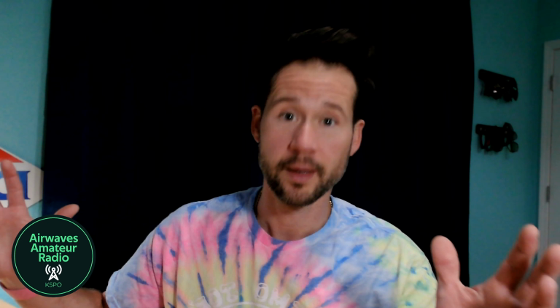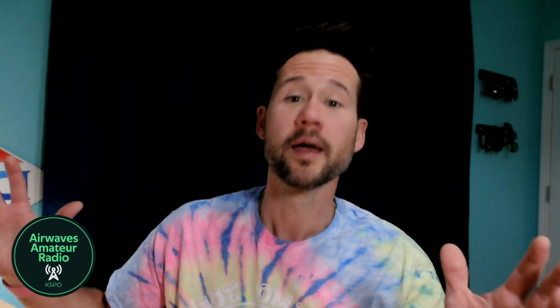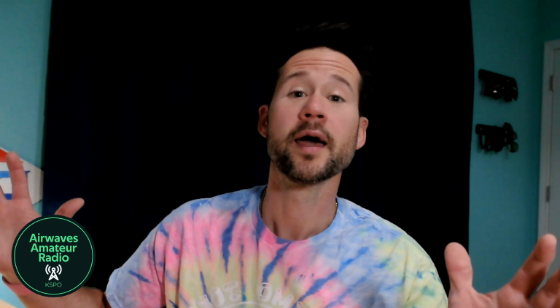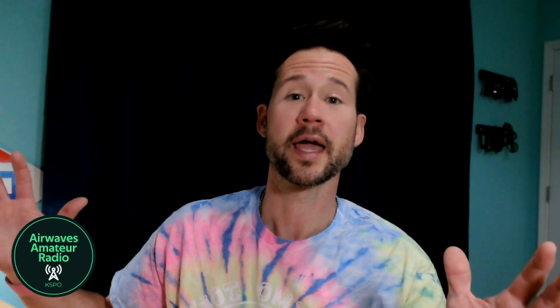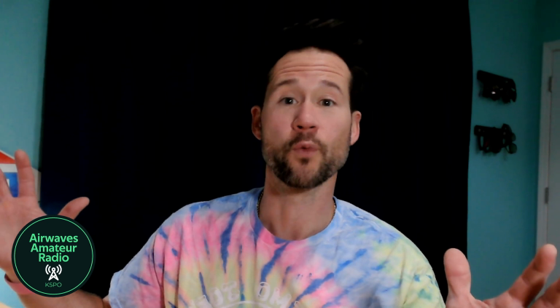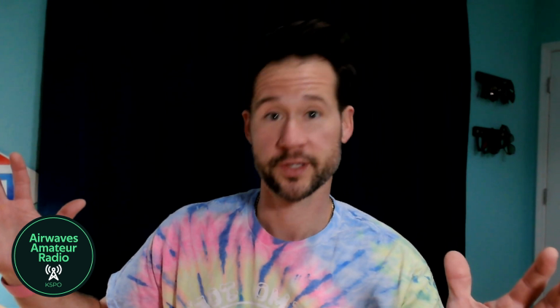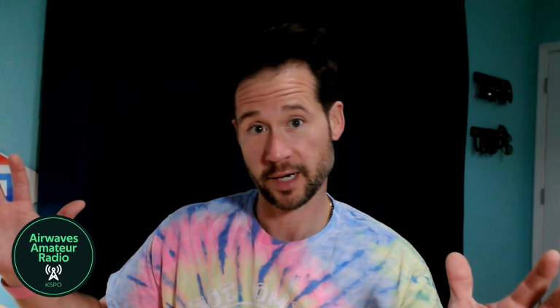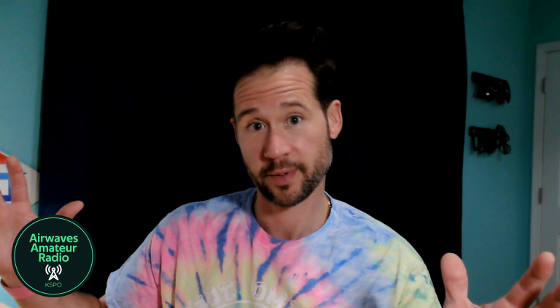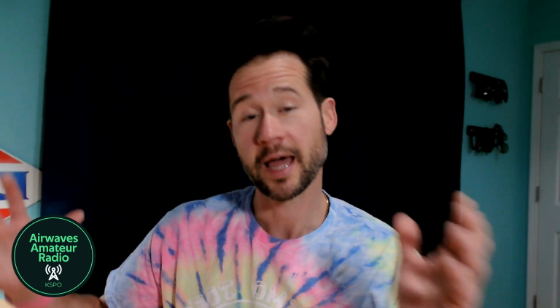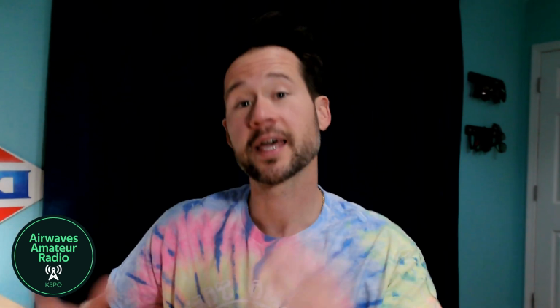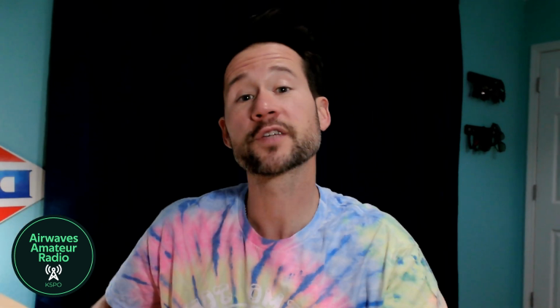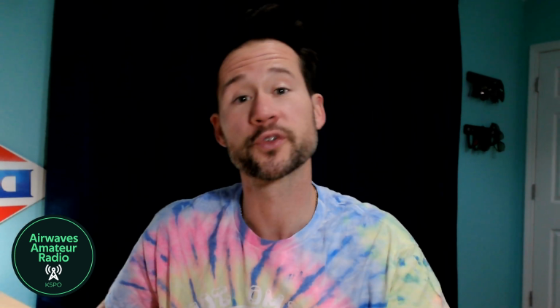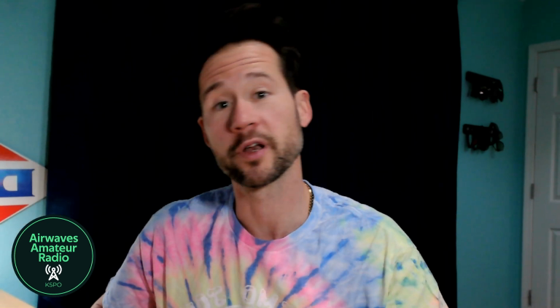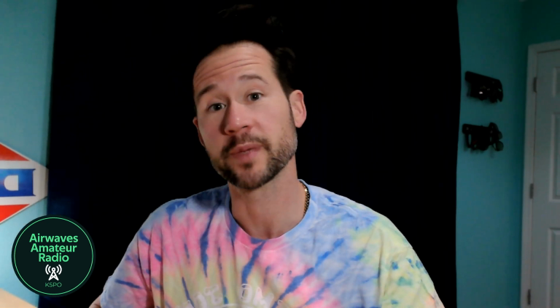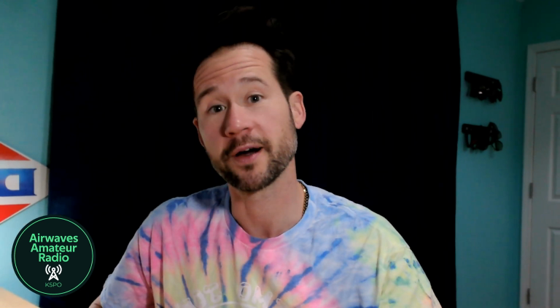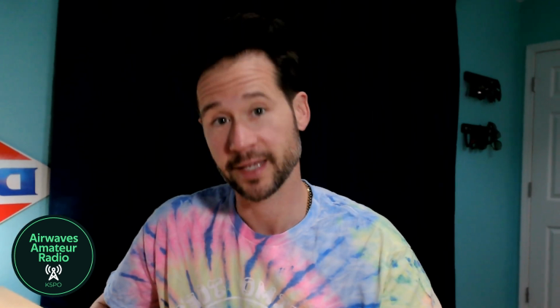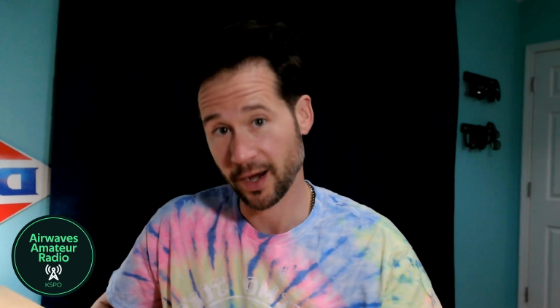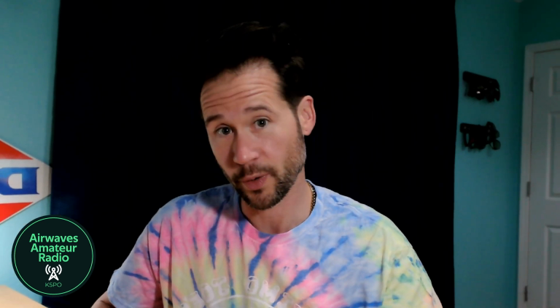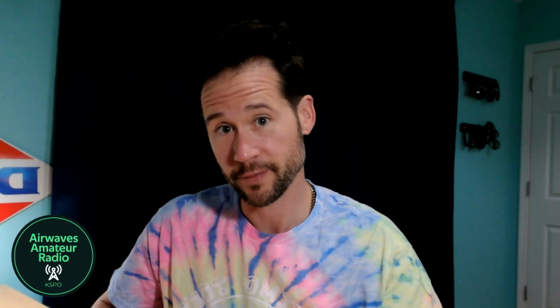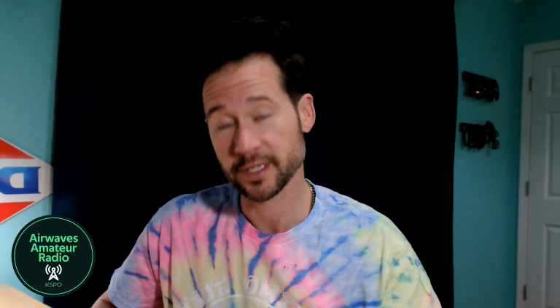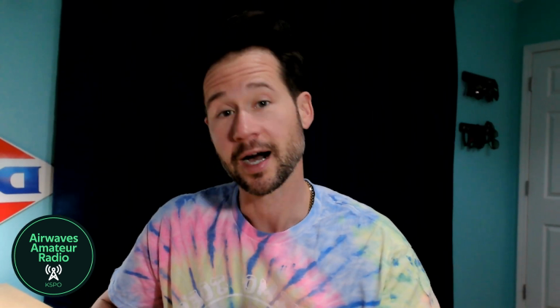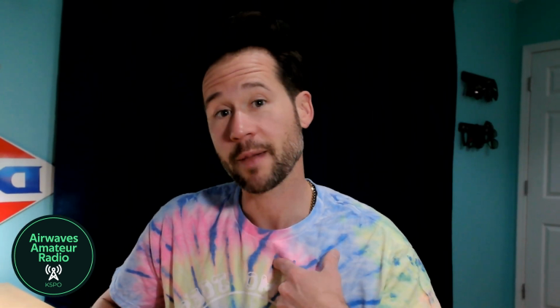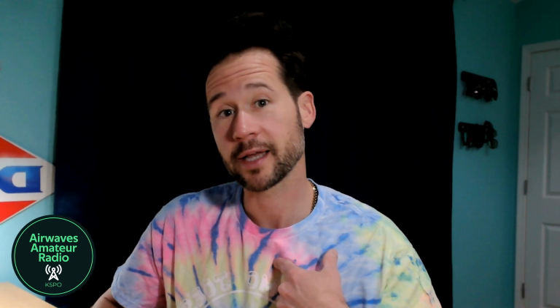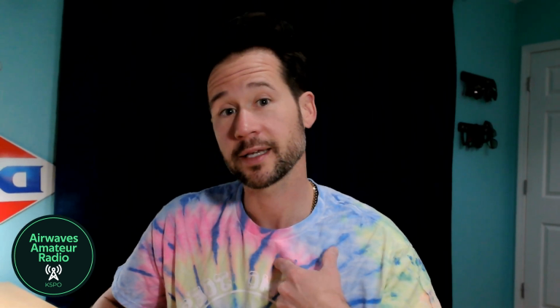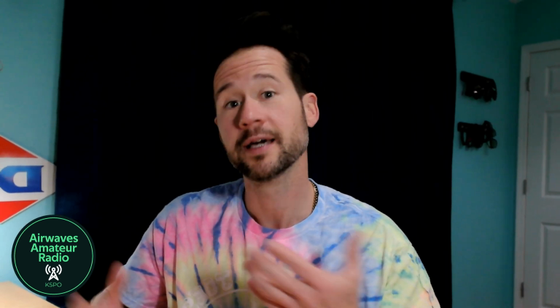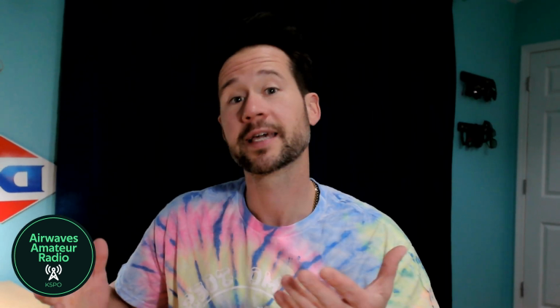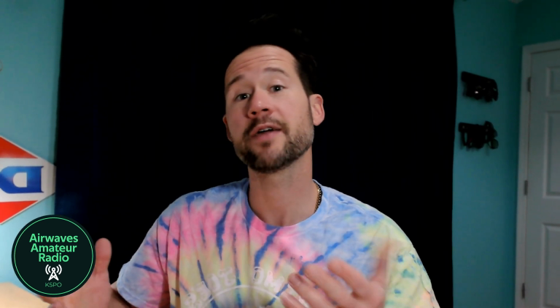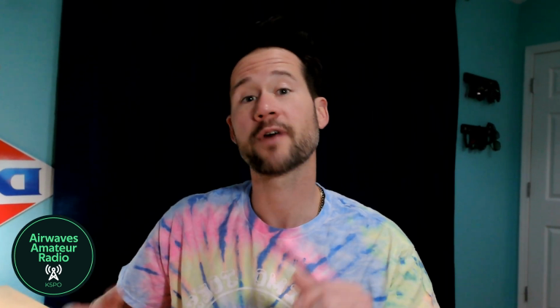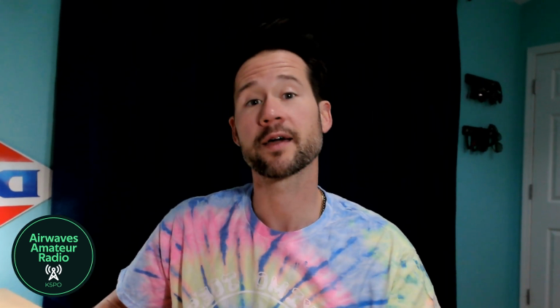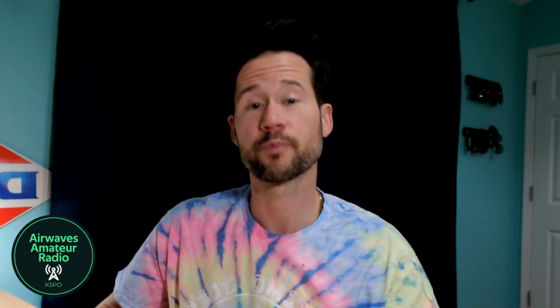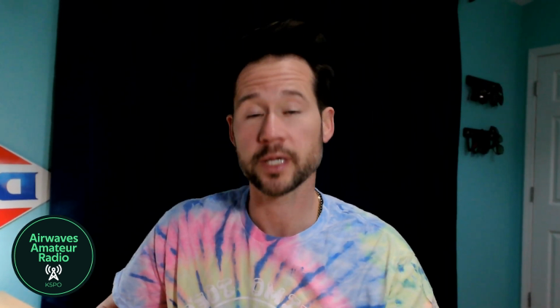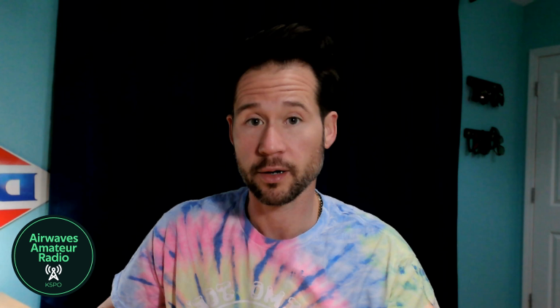Hey, what's up? Thanks for joining me on the airwaves. I'm Andy, K5PO.